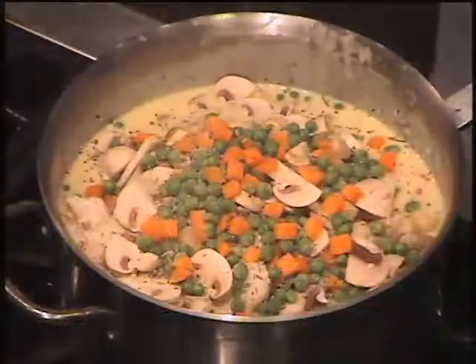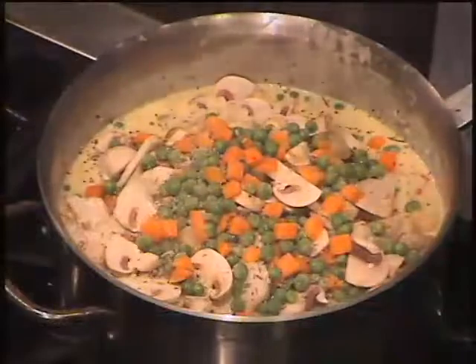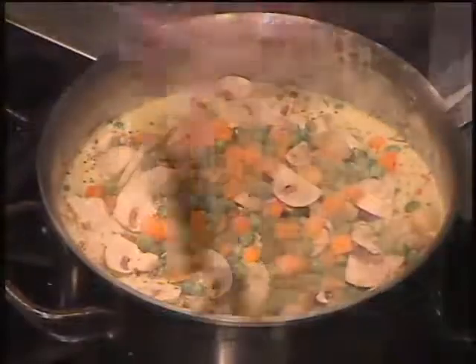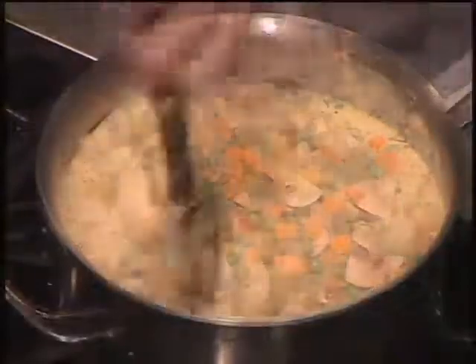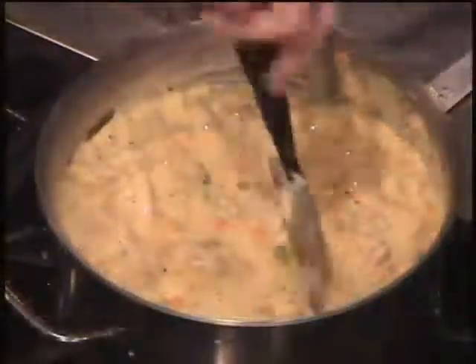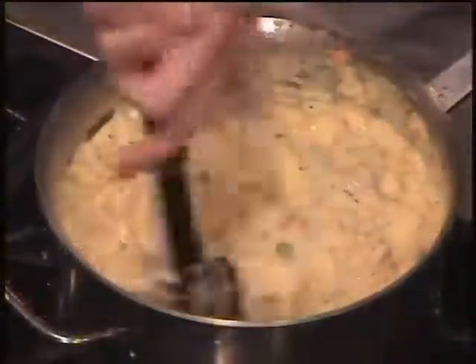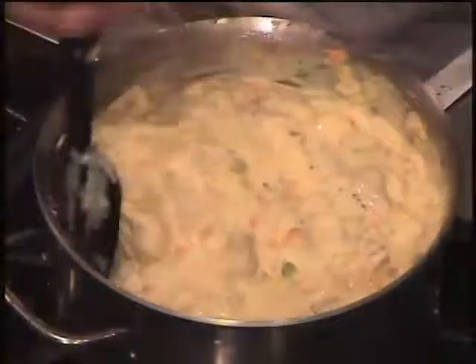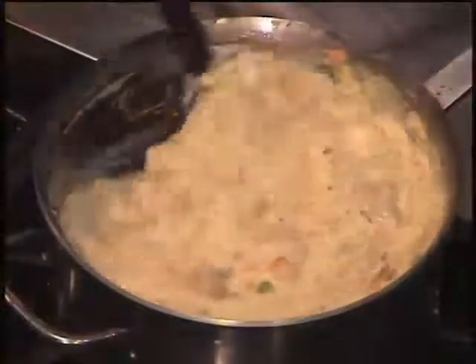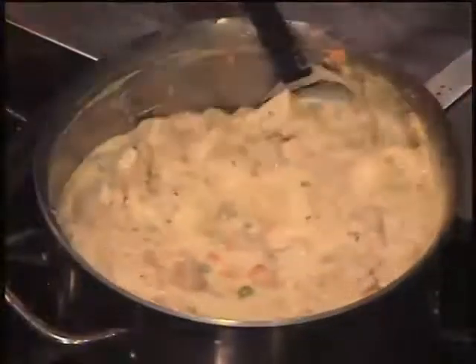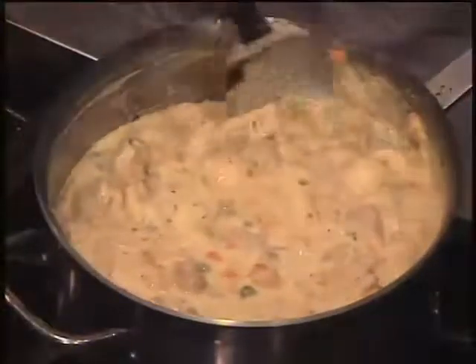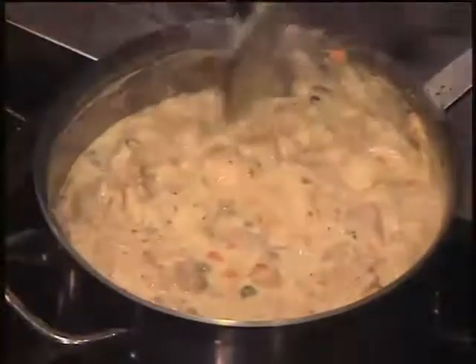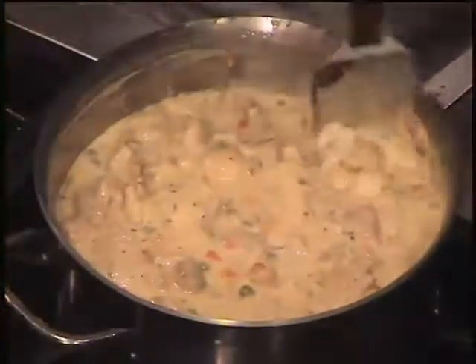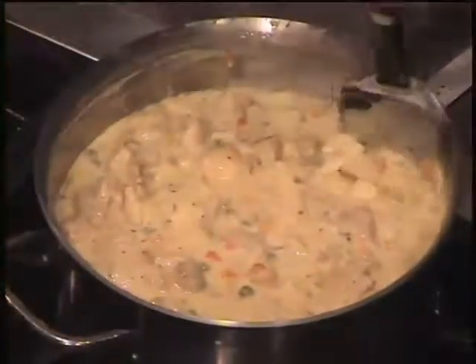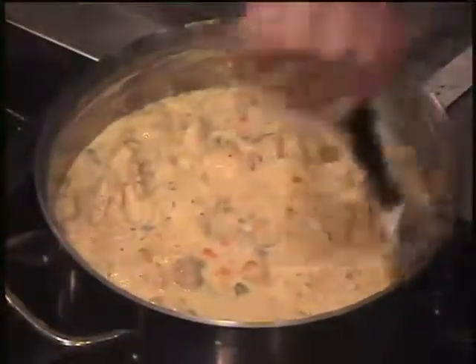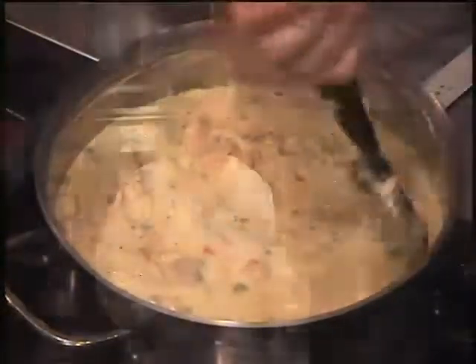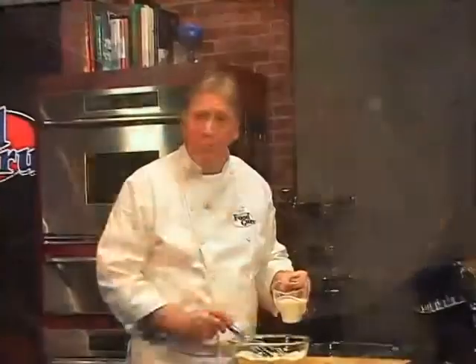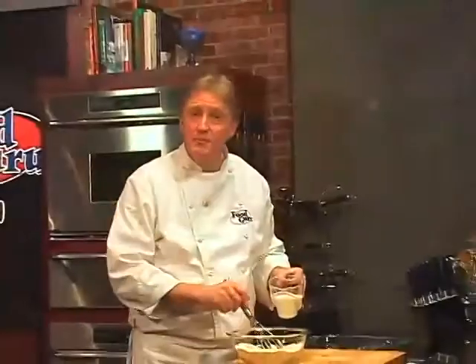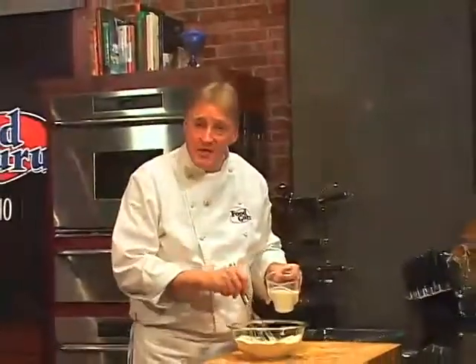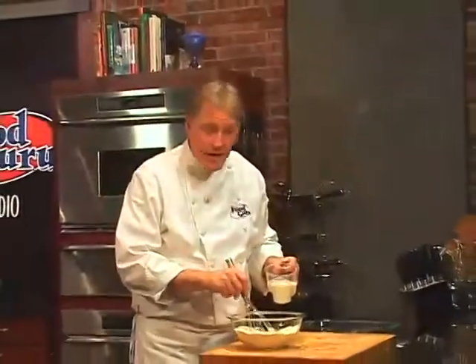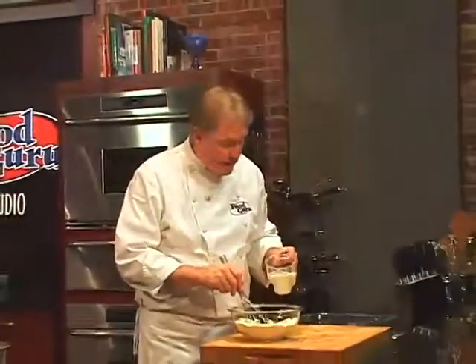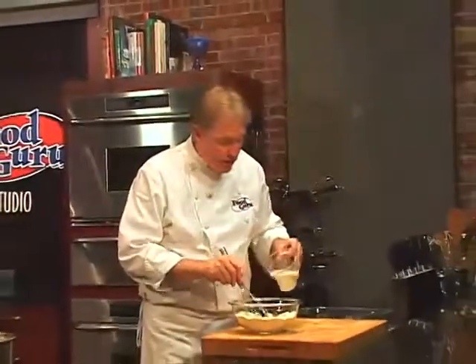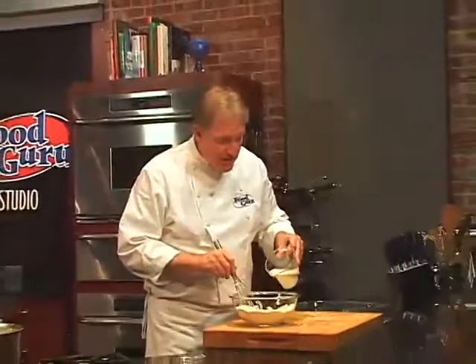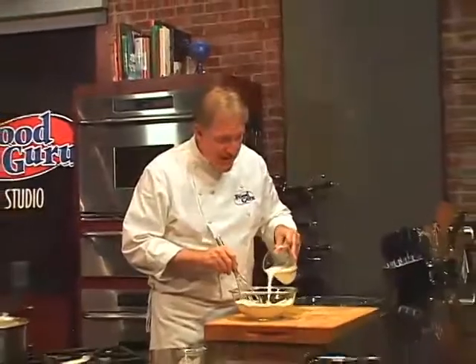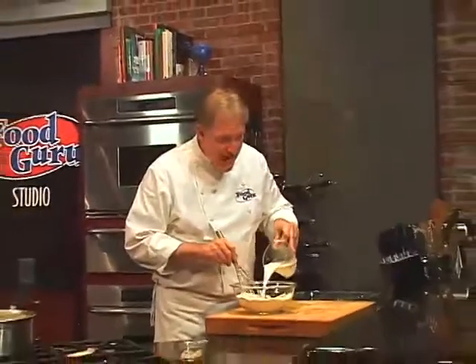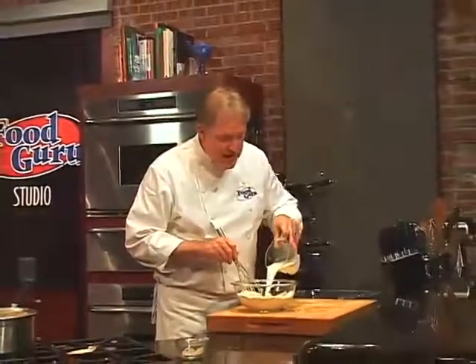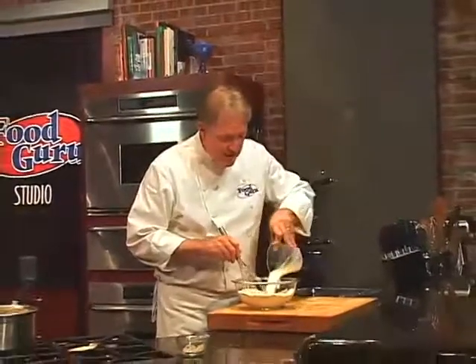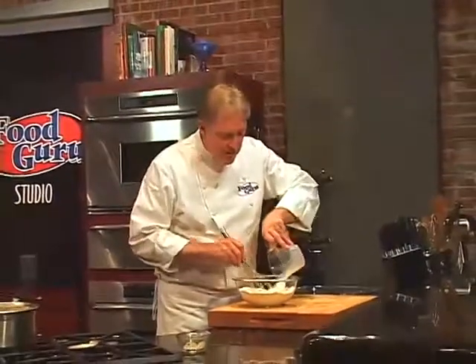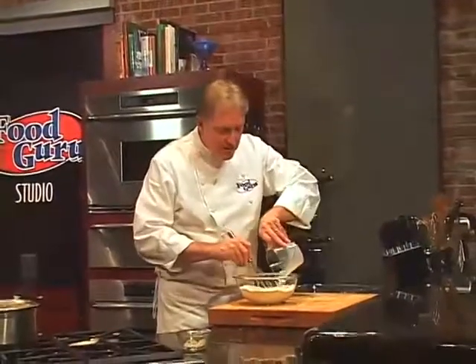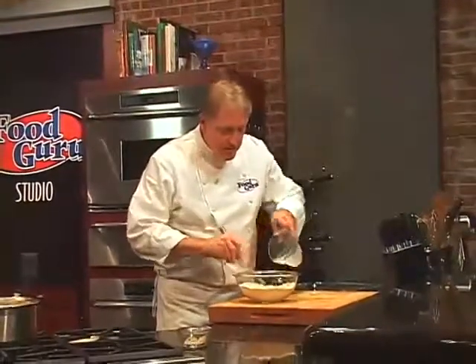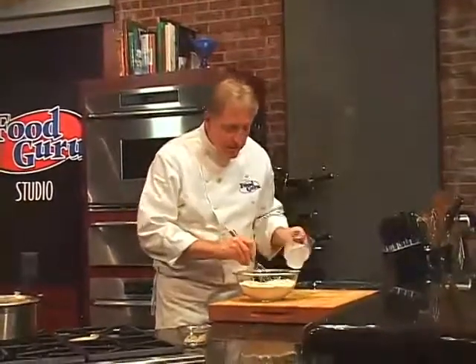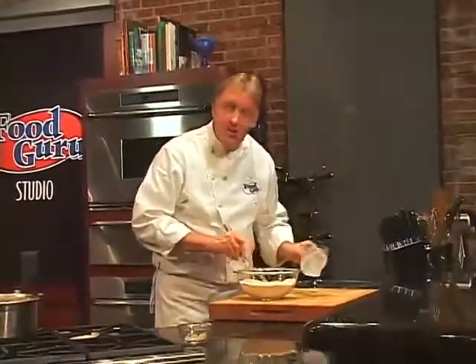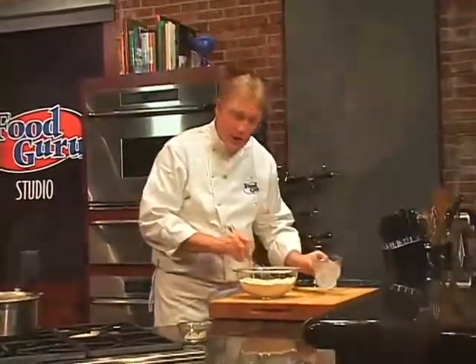Allow it to simmer while we make the biscuit crust. Place some Bisquick in a bowl, add milk, and stir to combine.